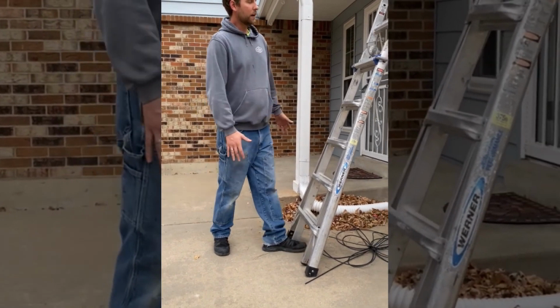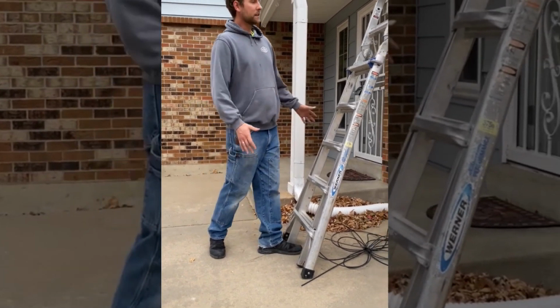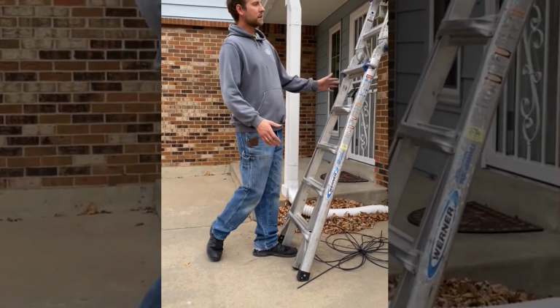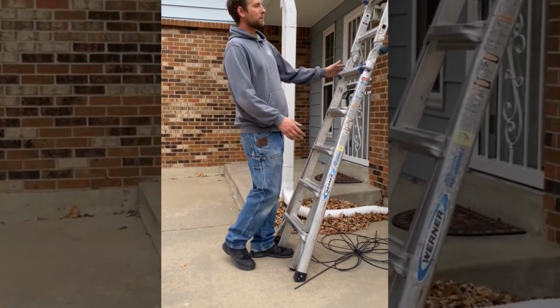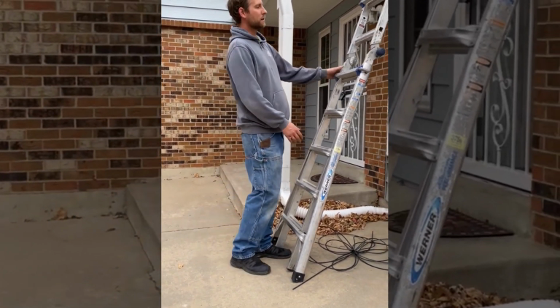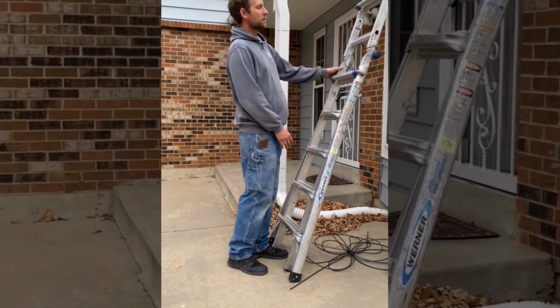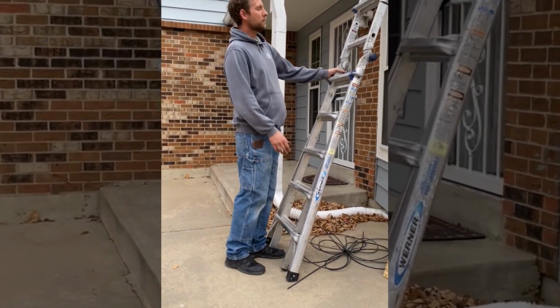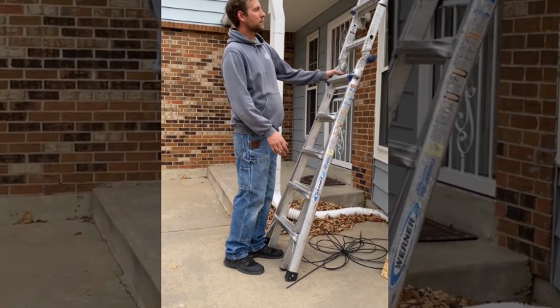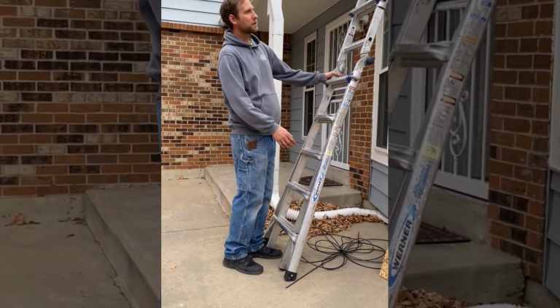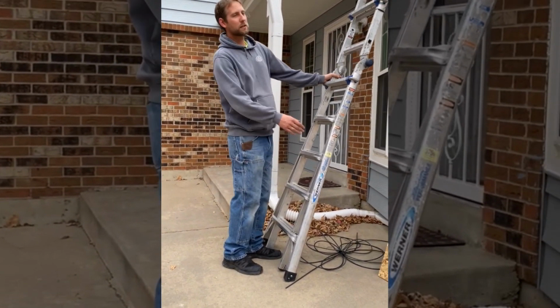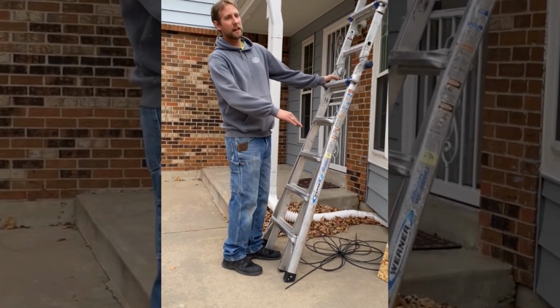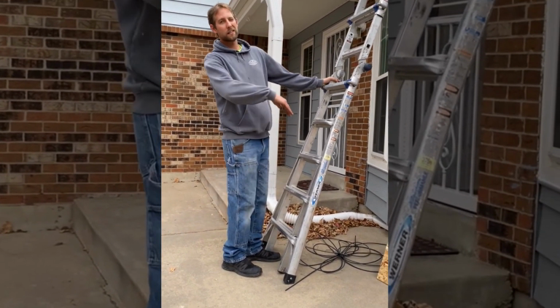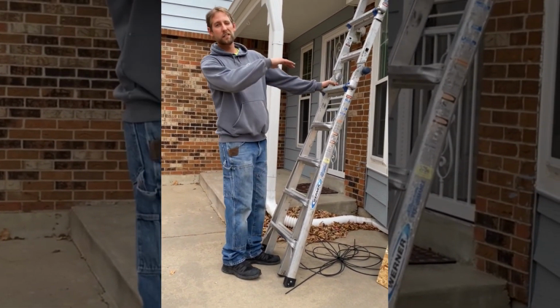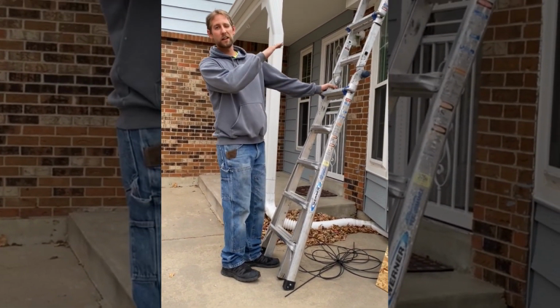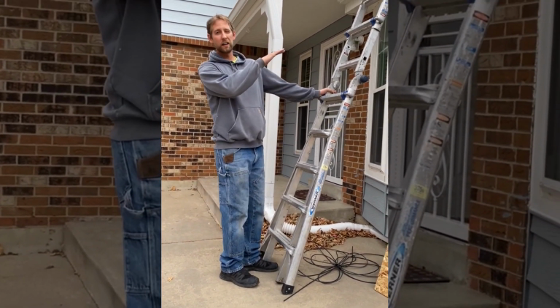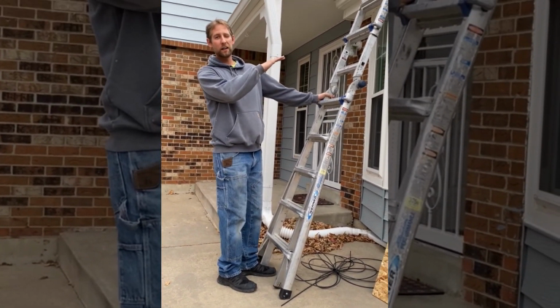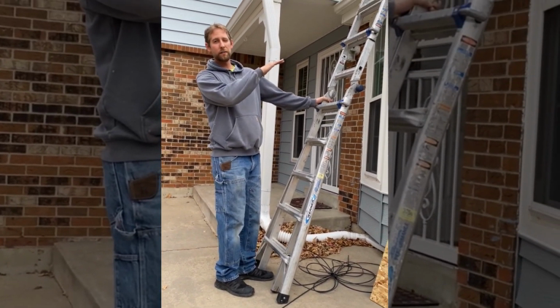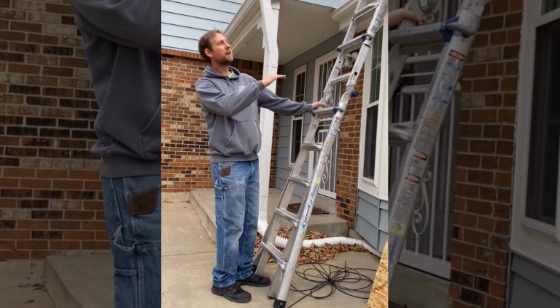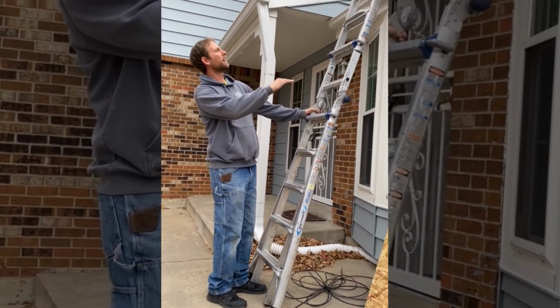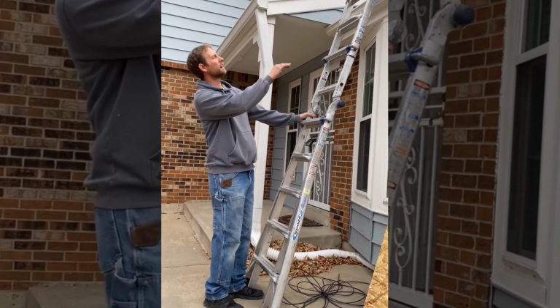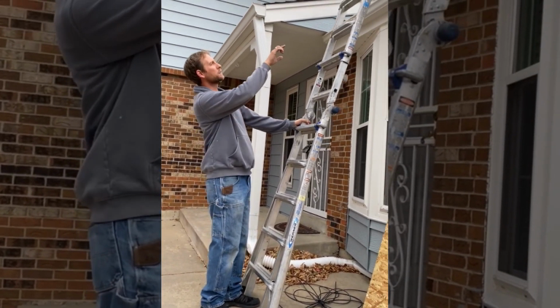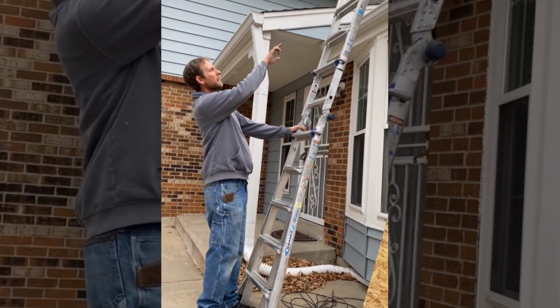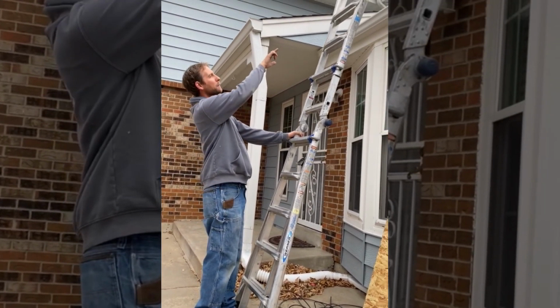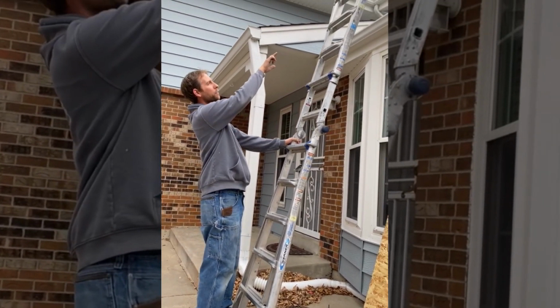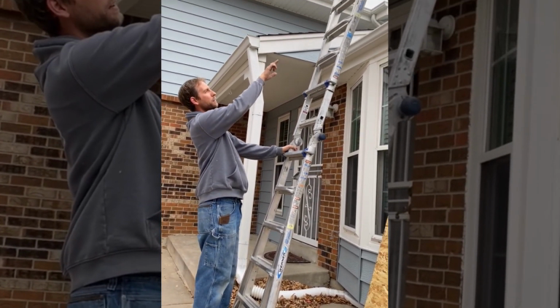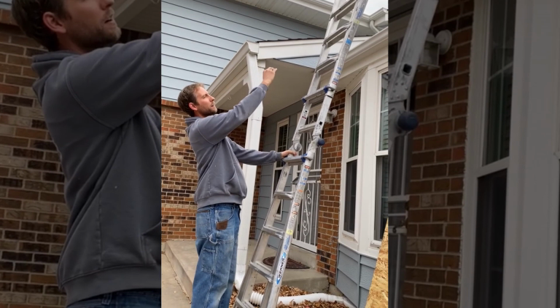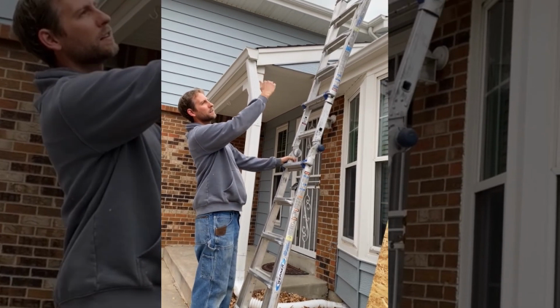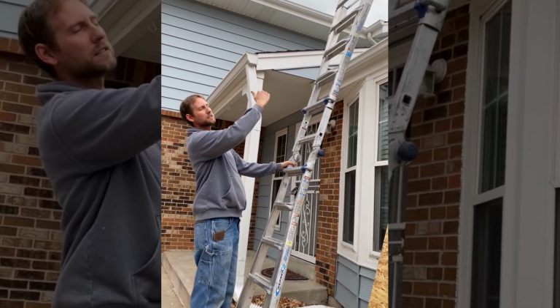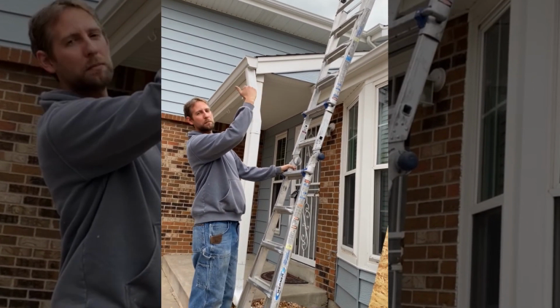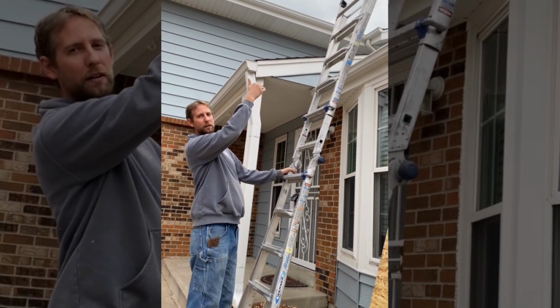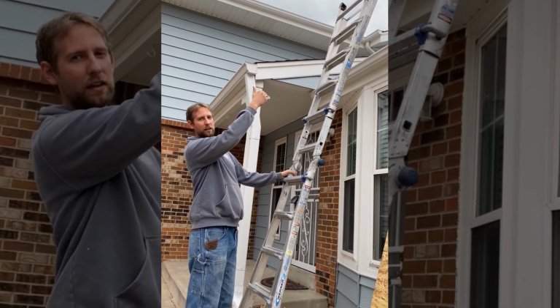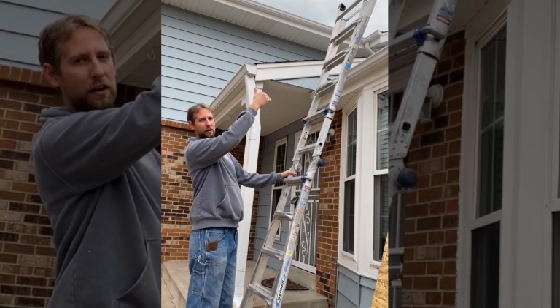The next thing you want to make sure you do is make sure the ladder is actually tall enough. You want to have about three rungs above the gutter.